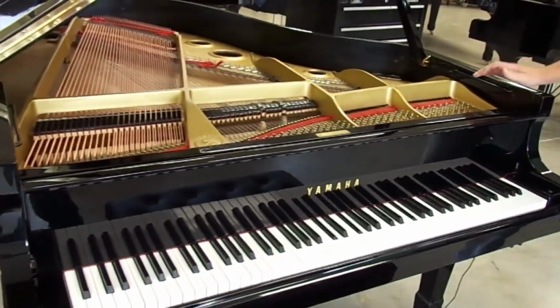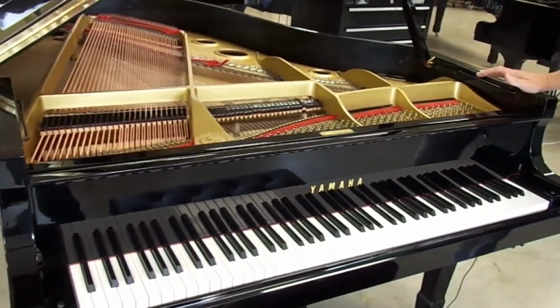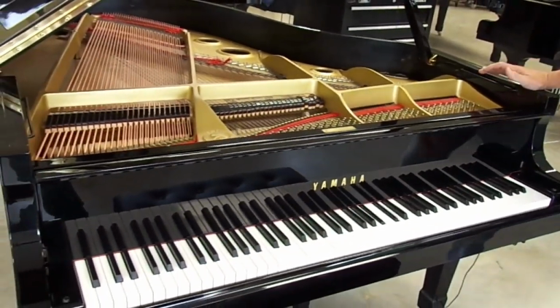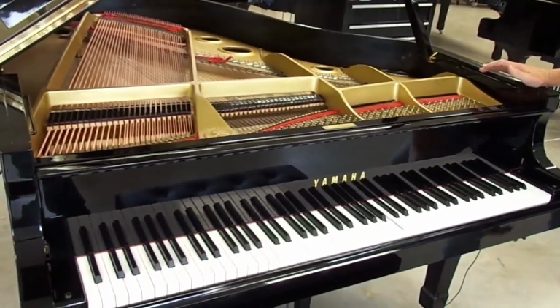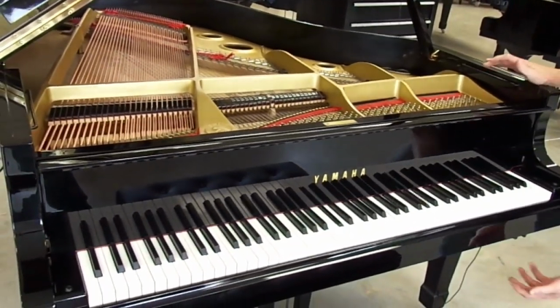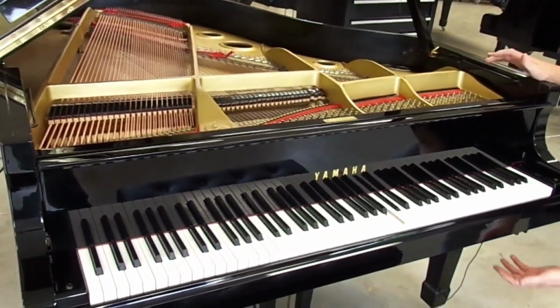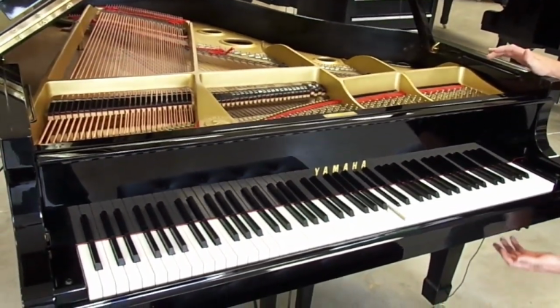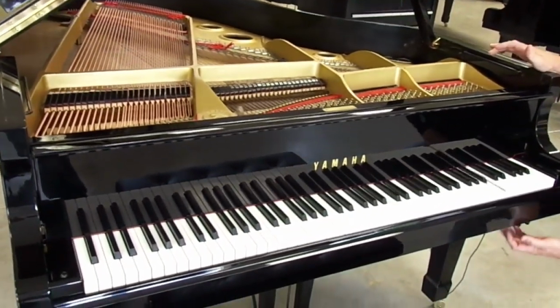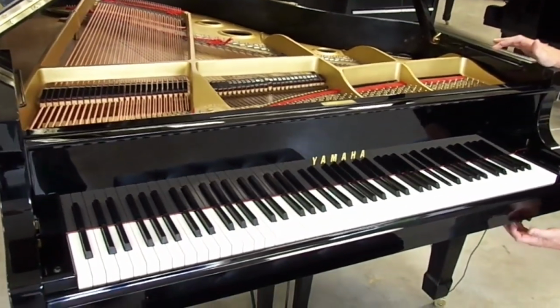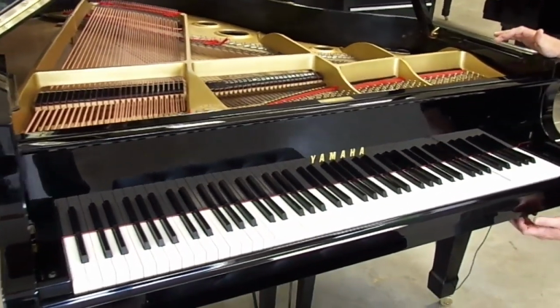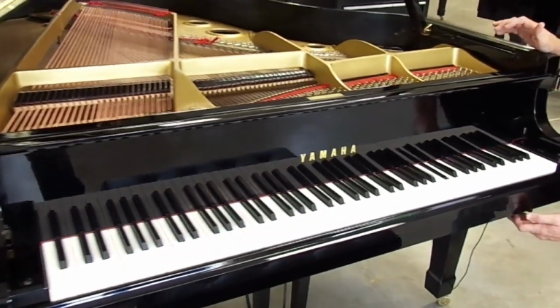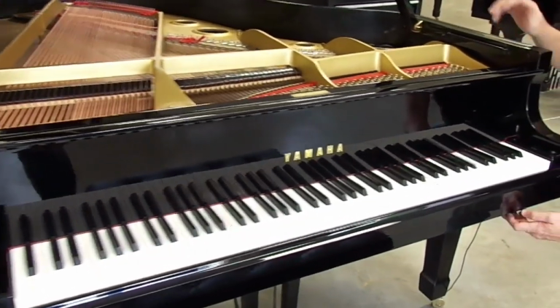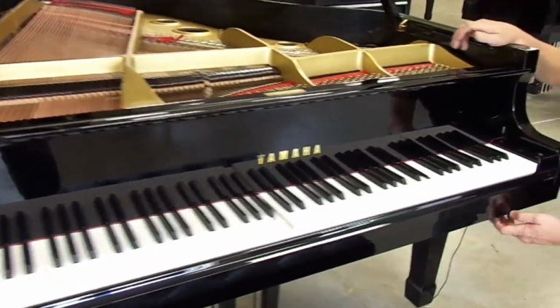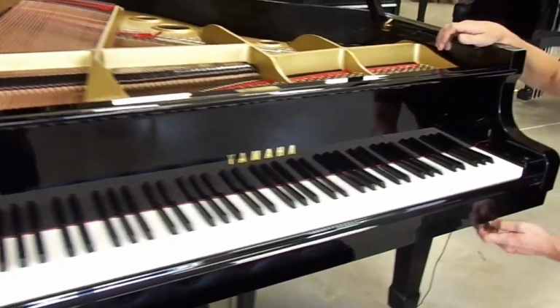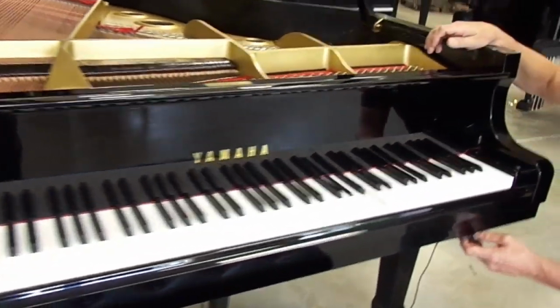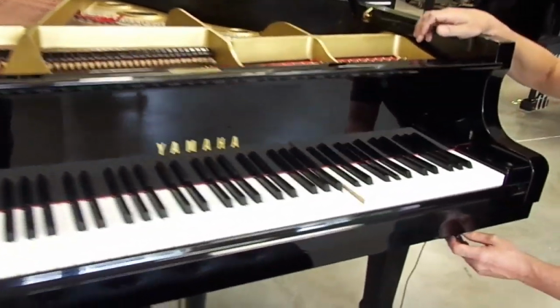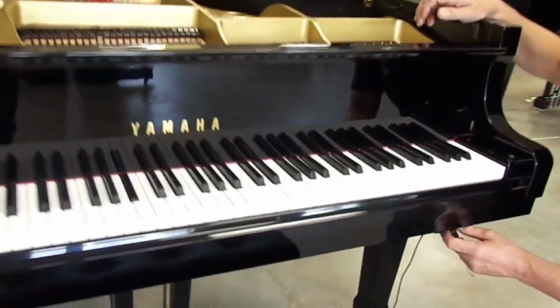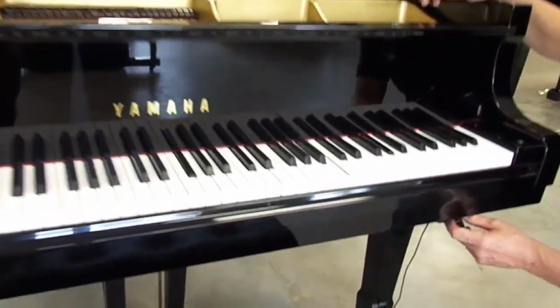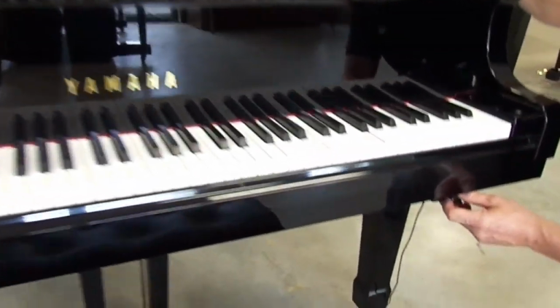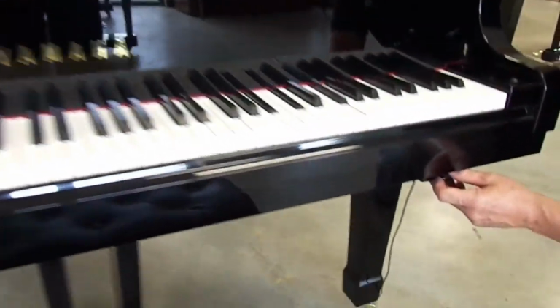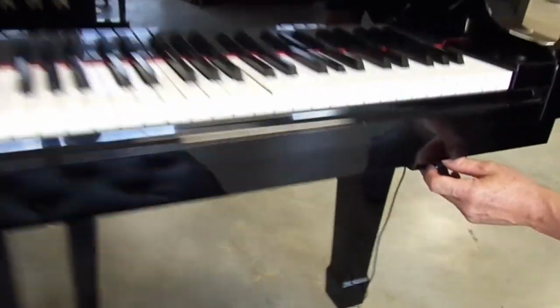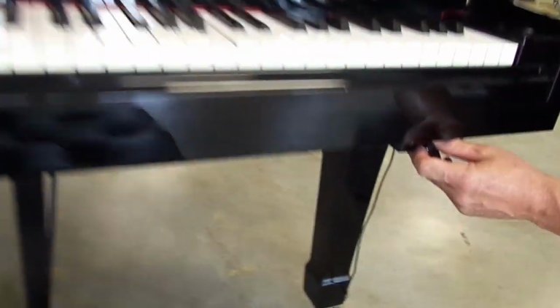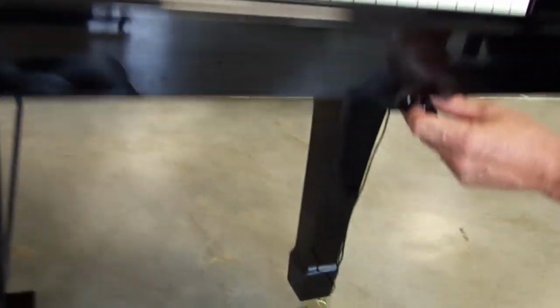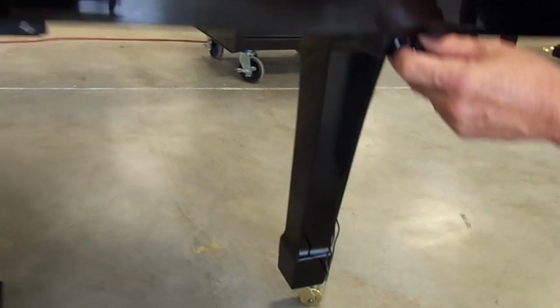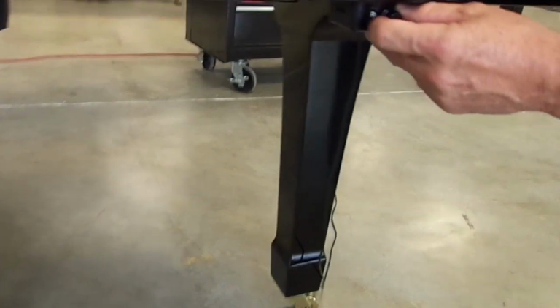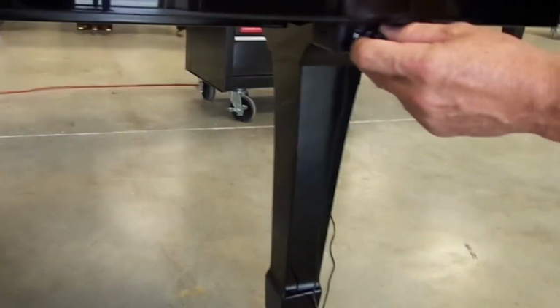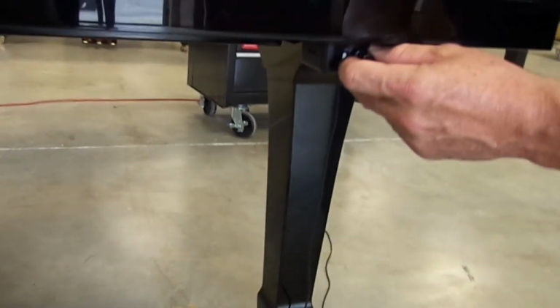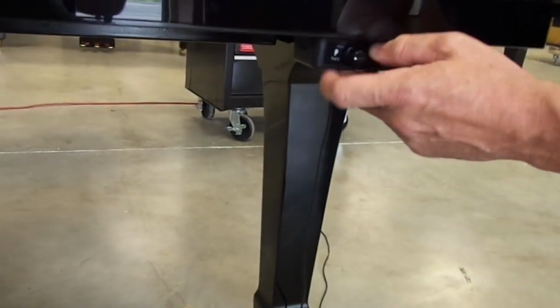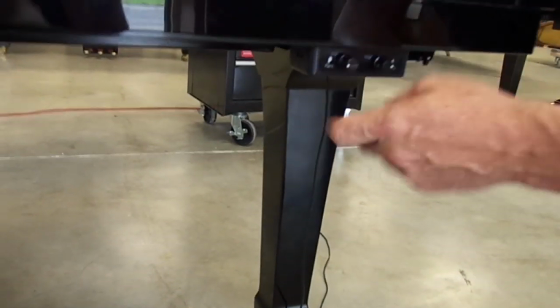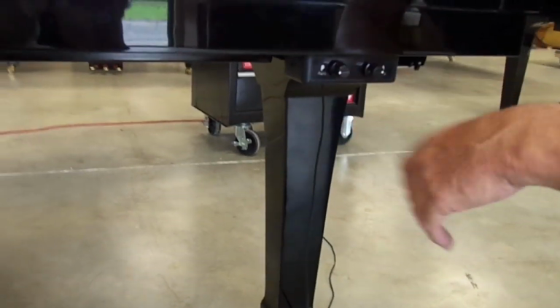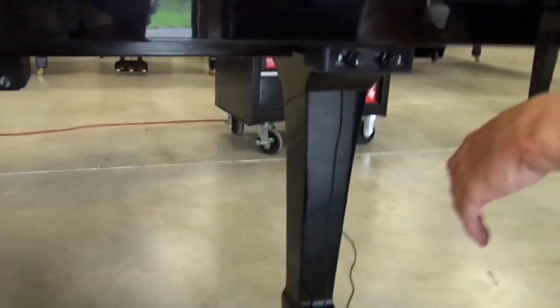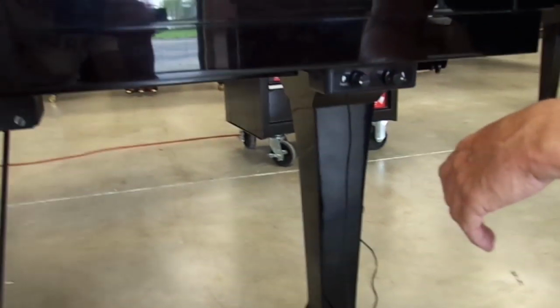This volume over here on the left is your piano volume. I can actually now make it louder just by turning it a little bit.